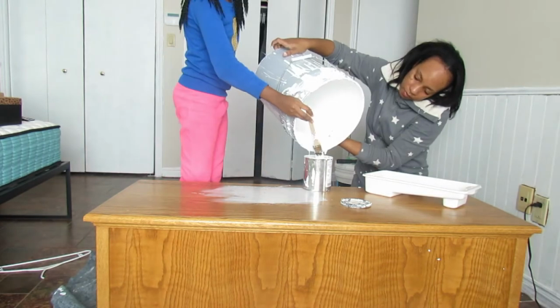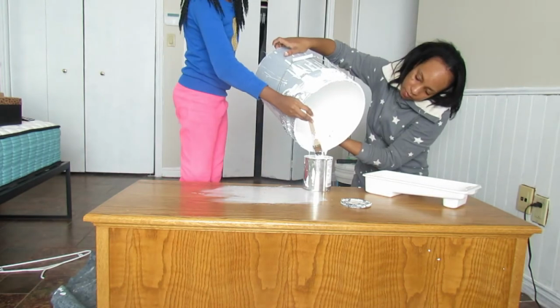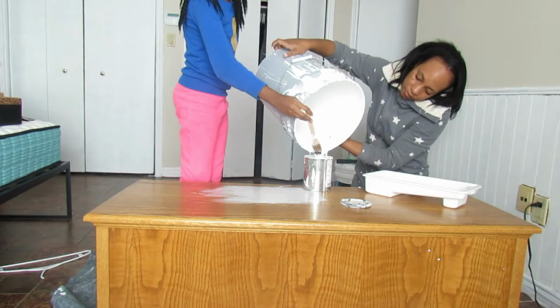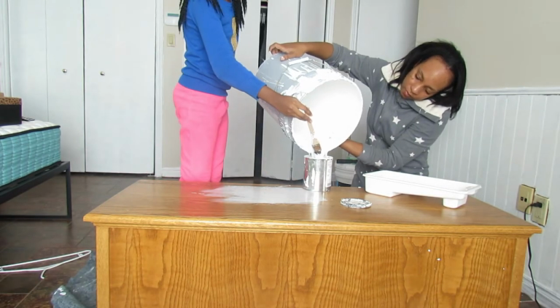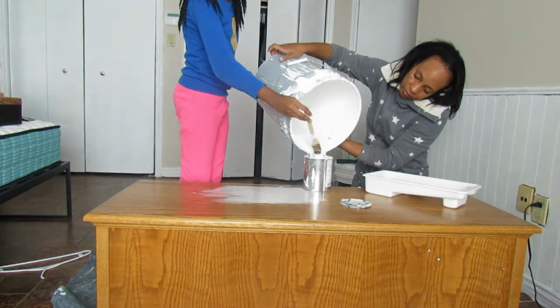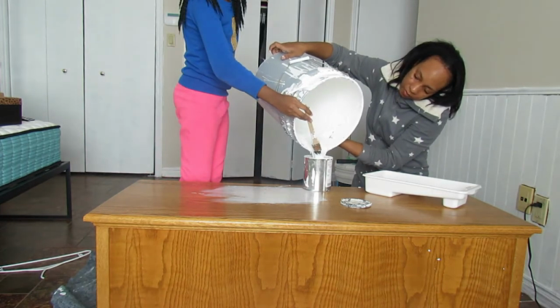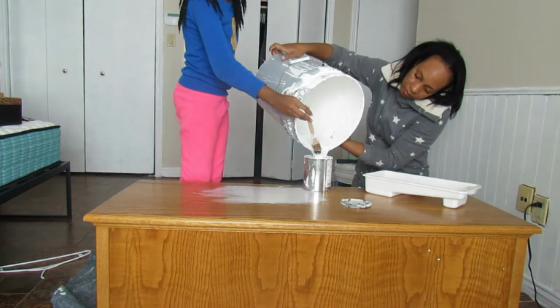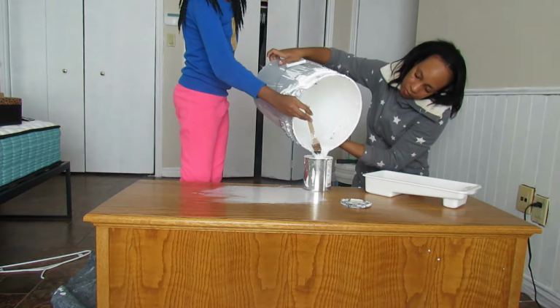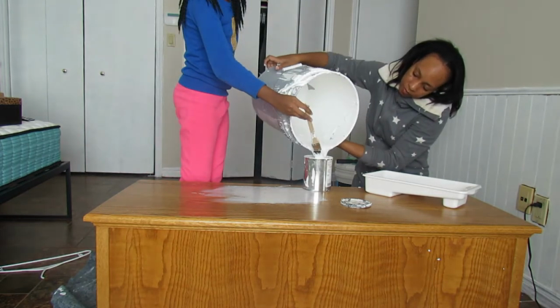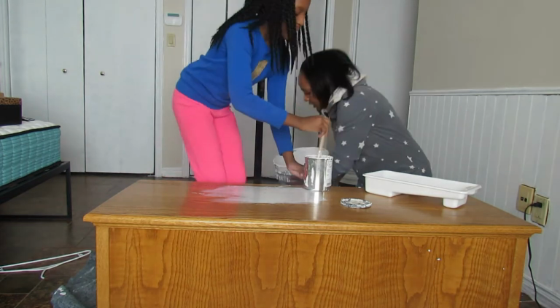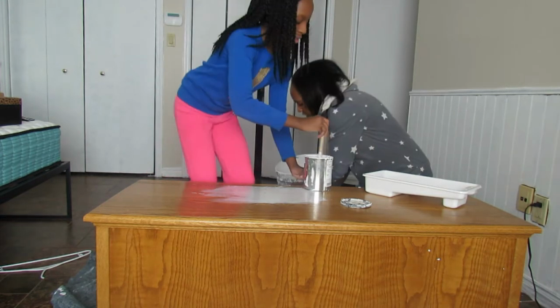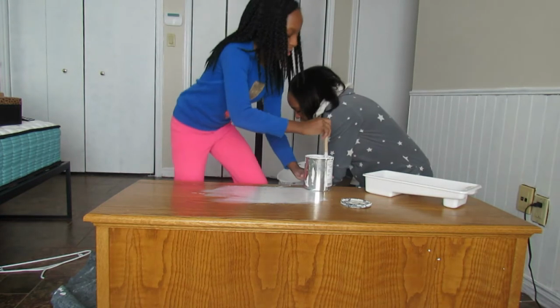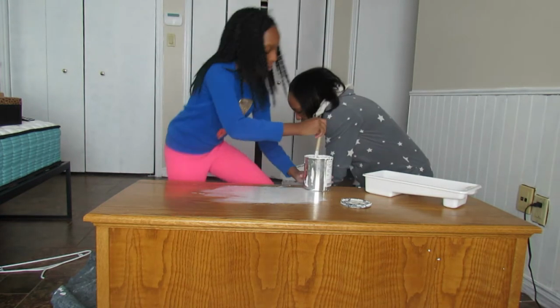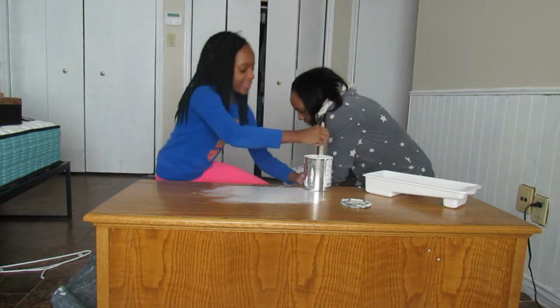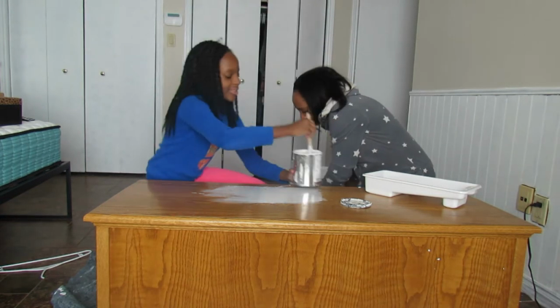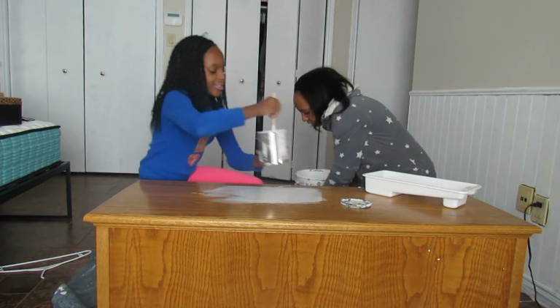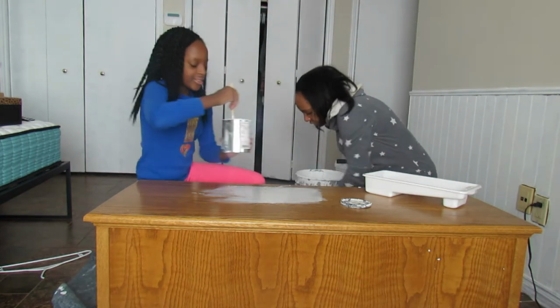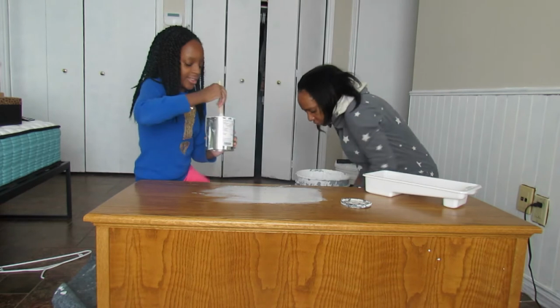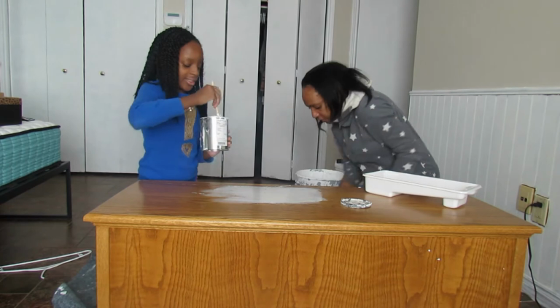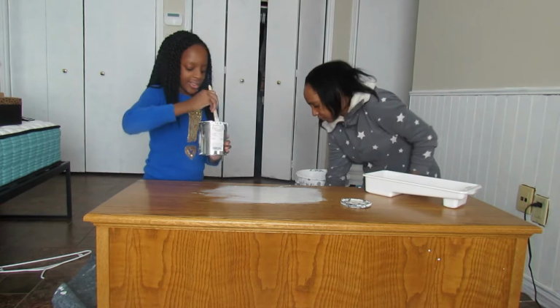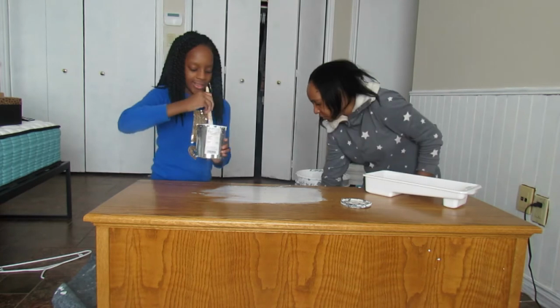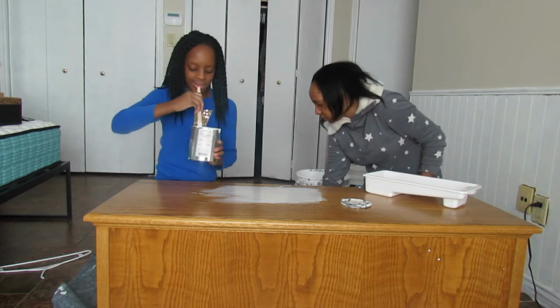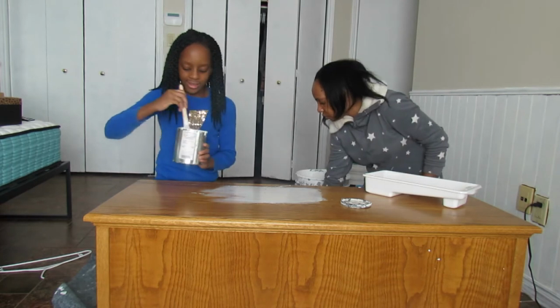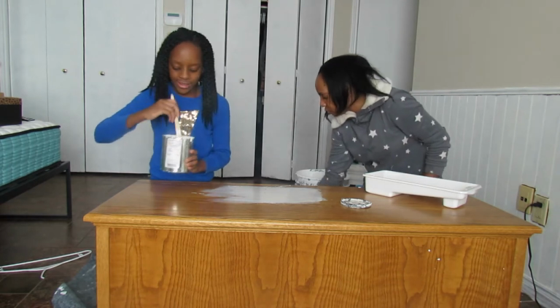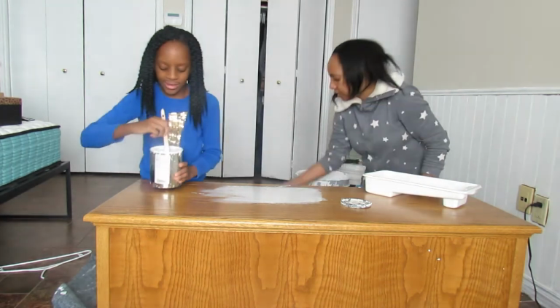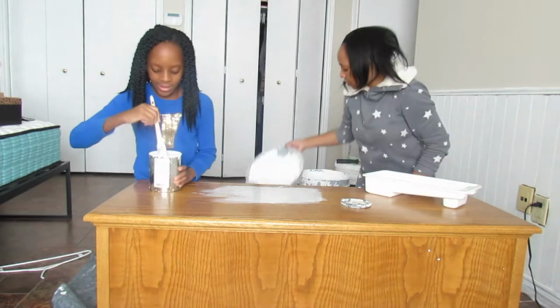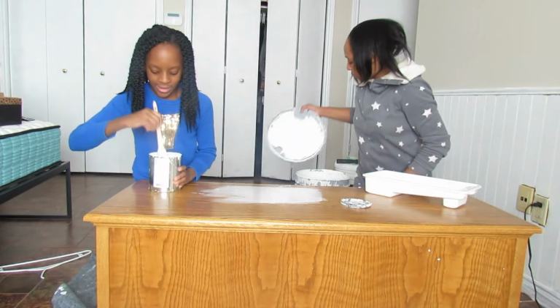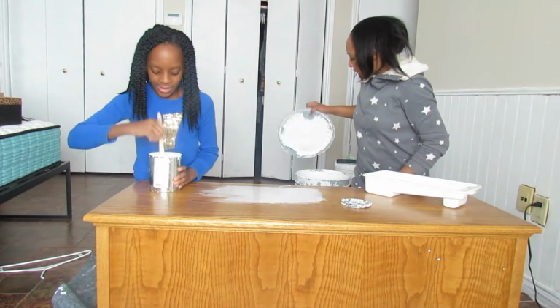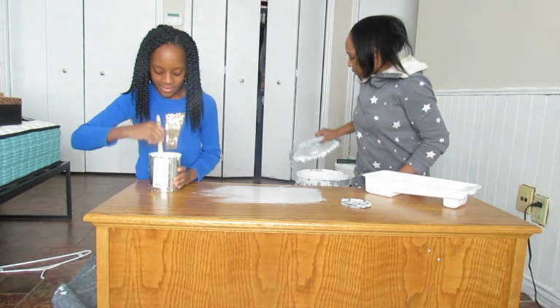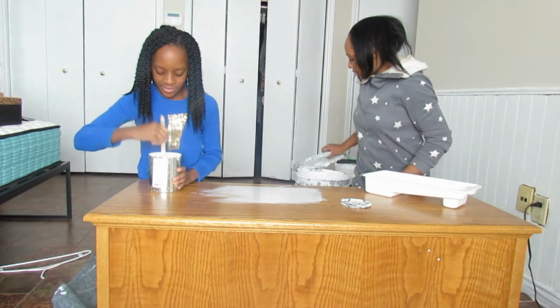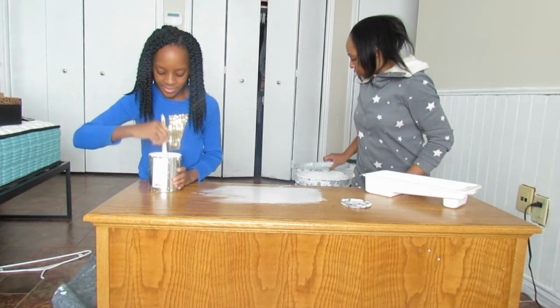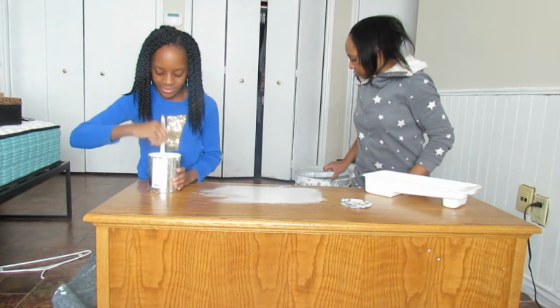And guys, there's actually a storm outside. So when it's snowing and there's no school and no work, what do you do?